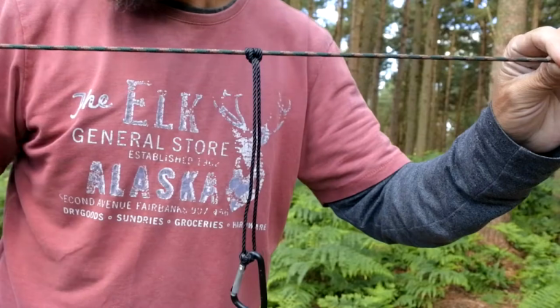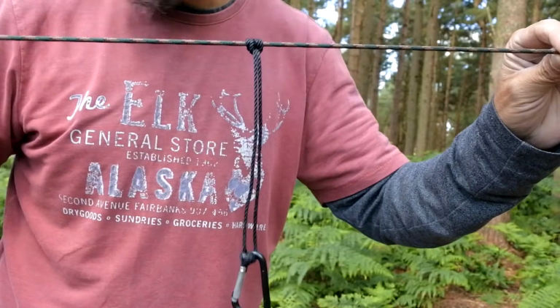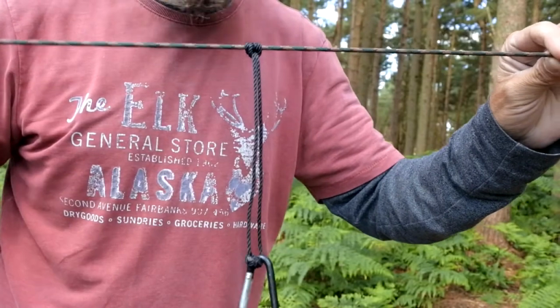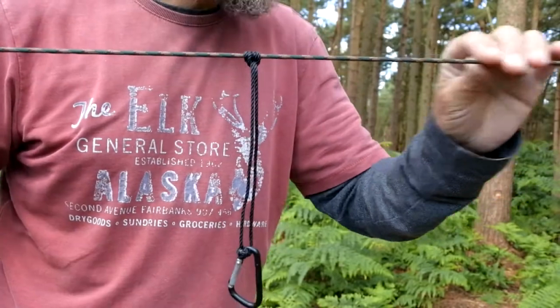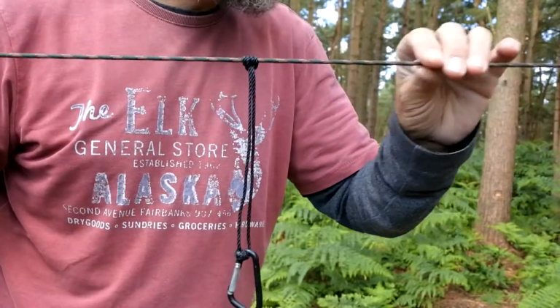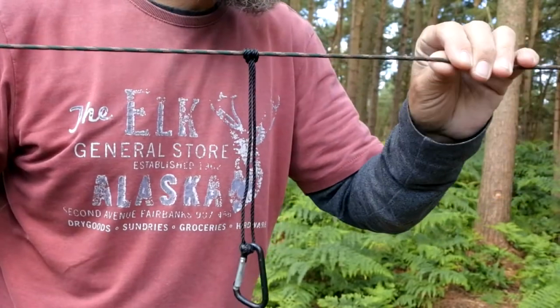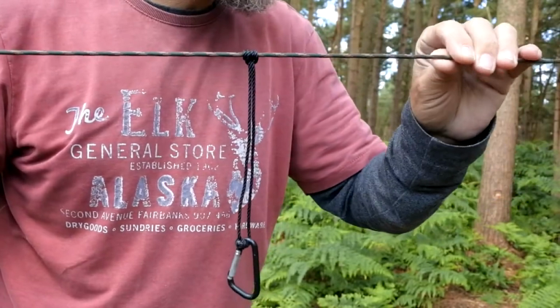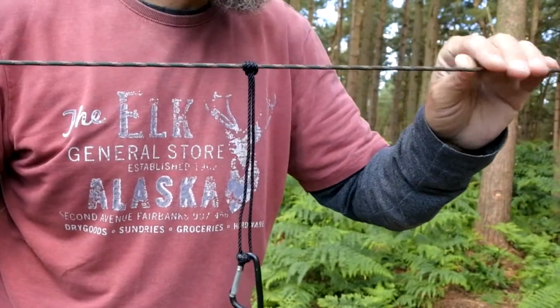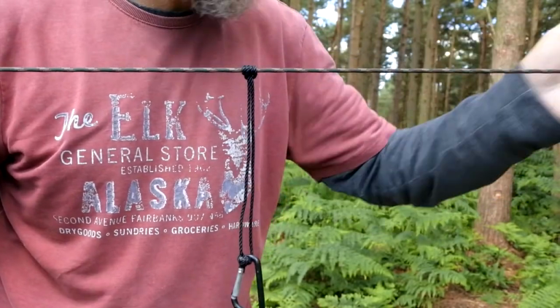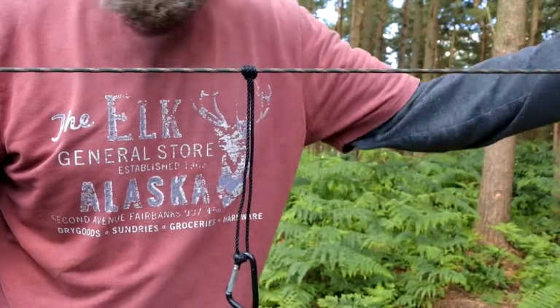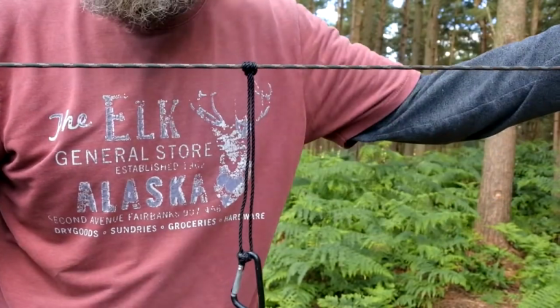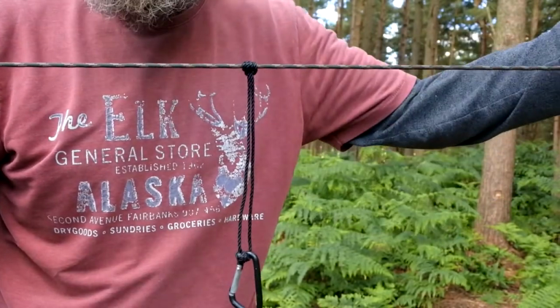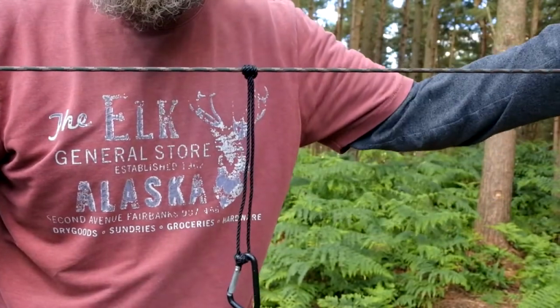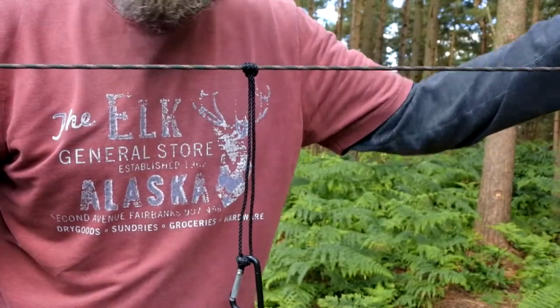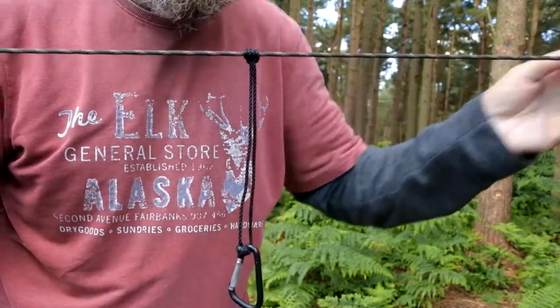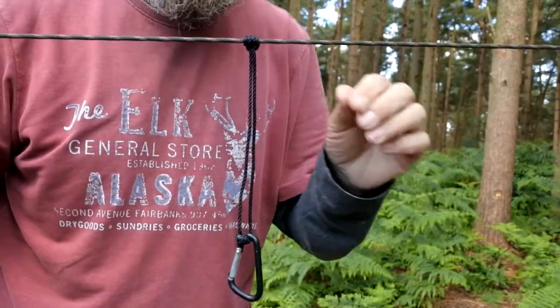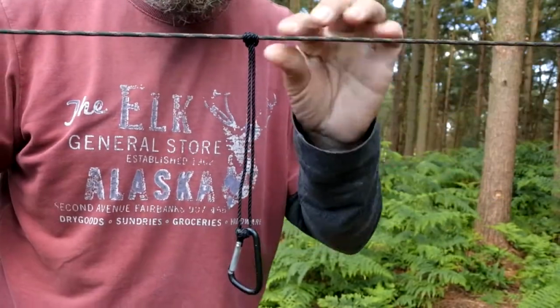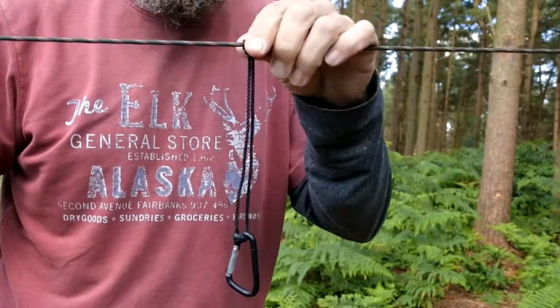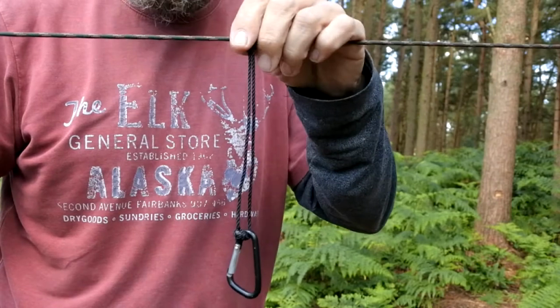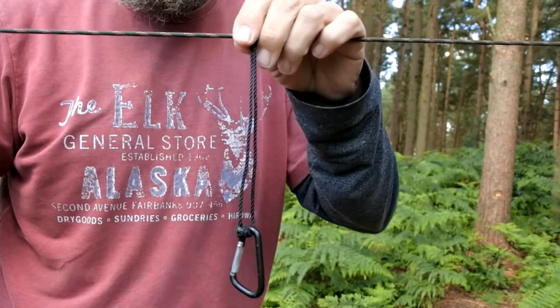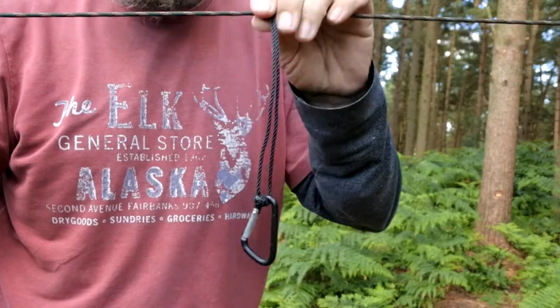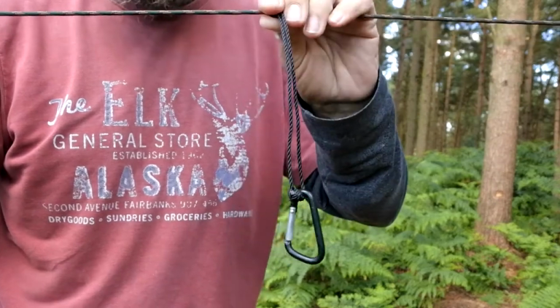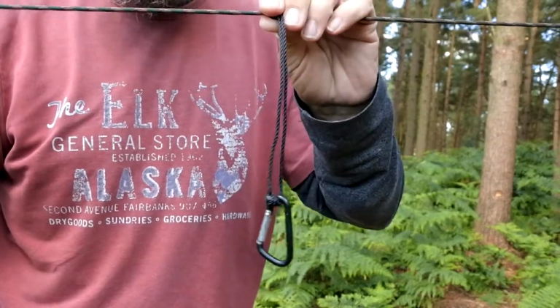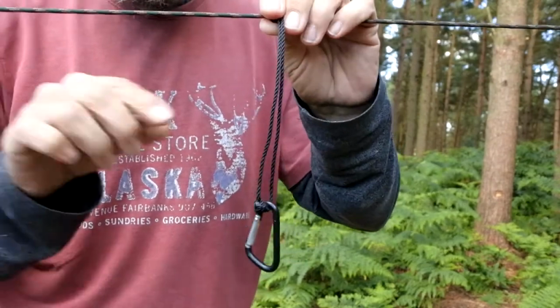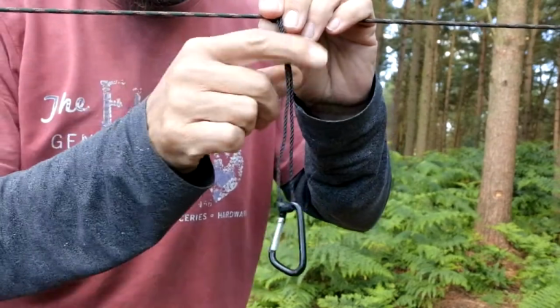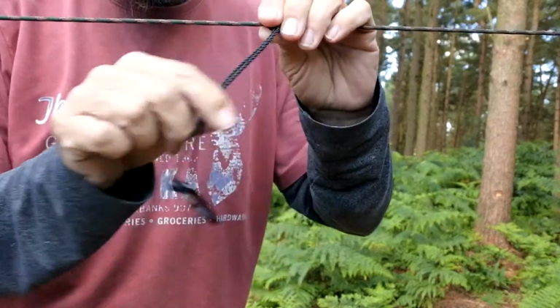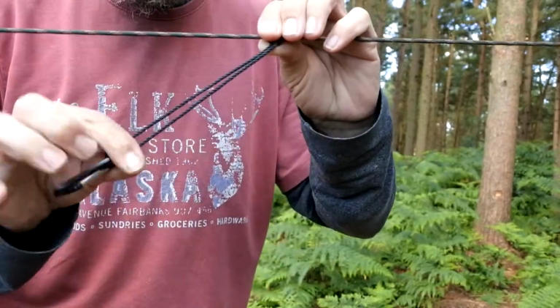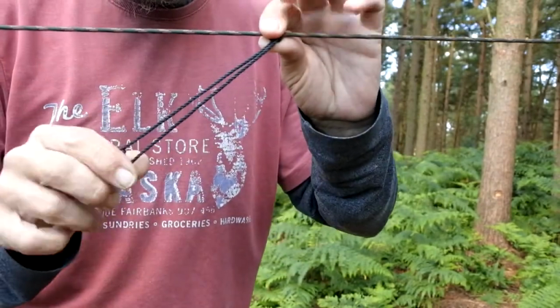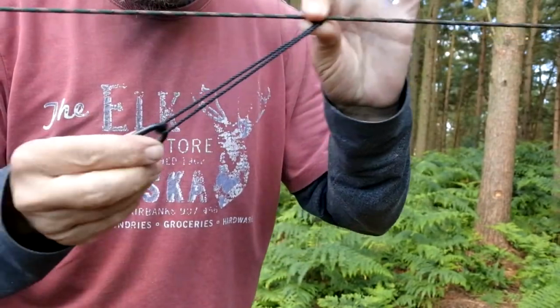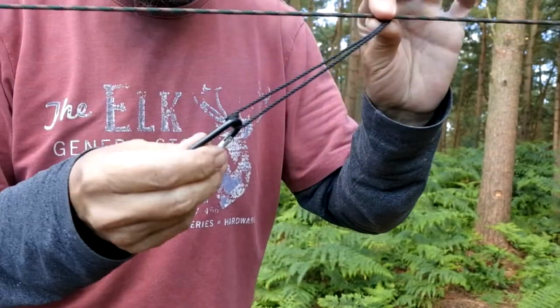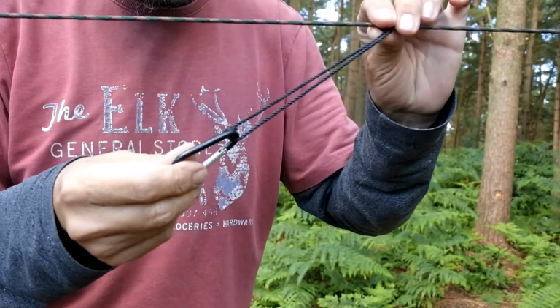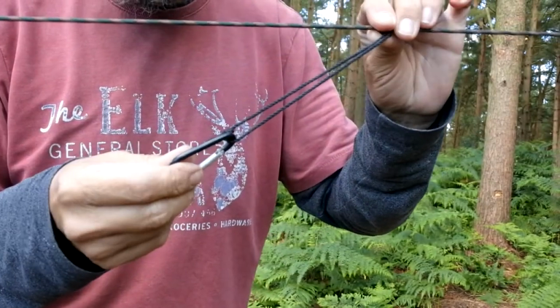Now we've got the ridge line up, everything's nice and tight, and we managed to extend it just to reach over to that other tree. The next thing I'd like to talk about is the Prussik.